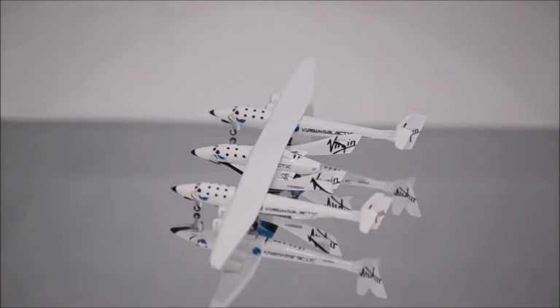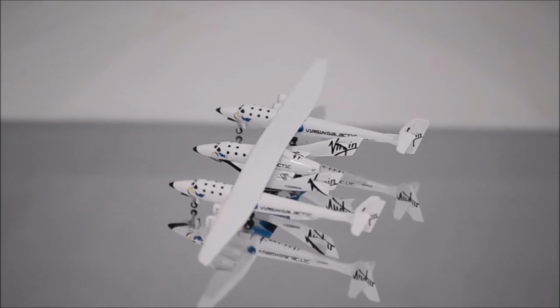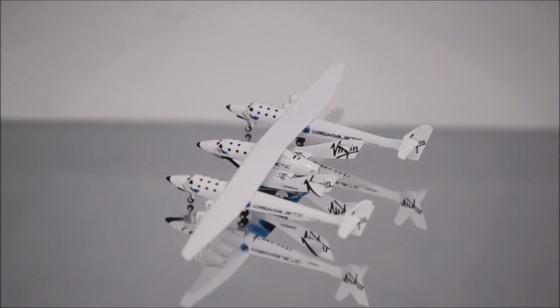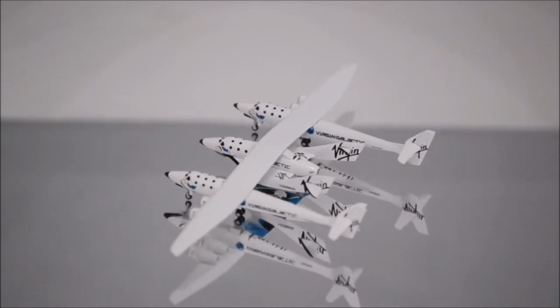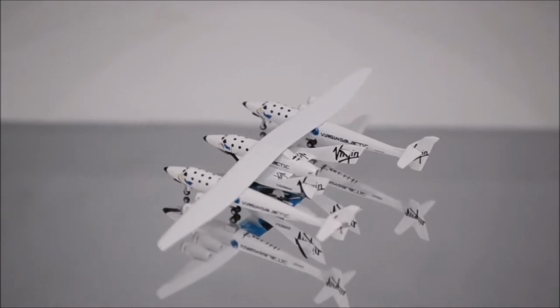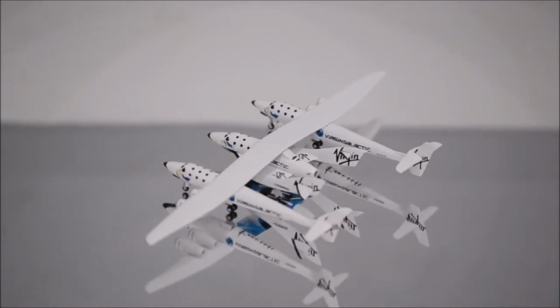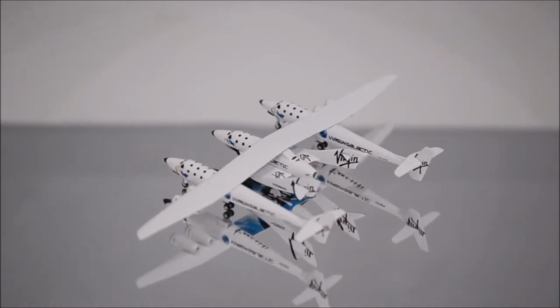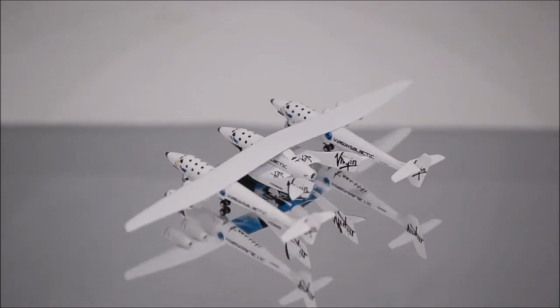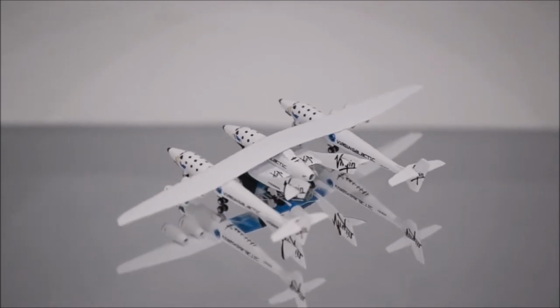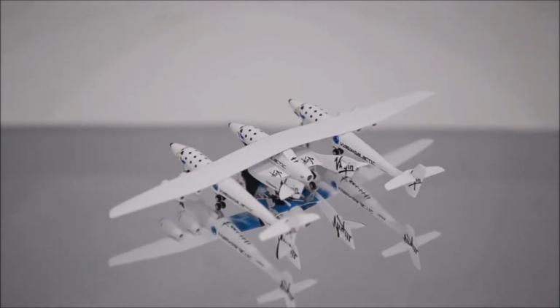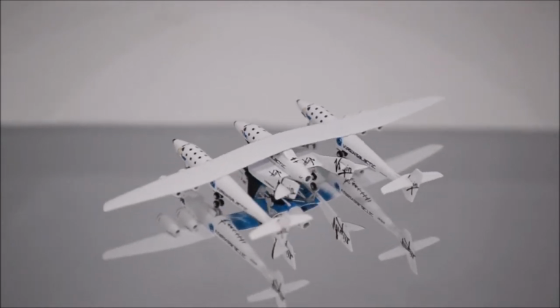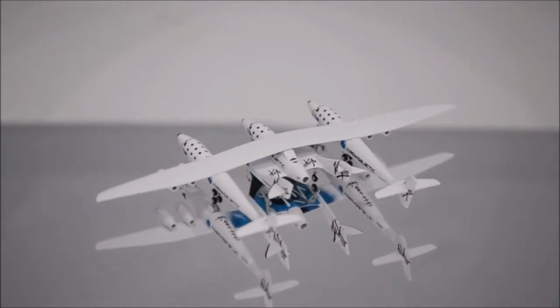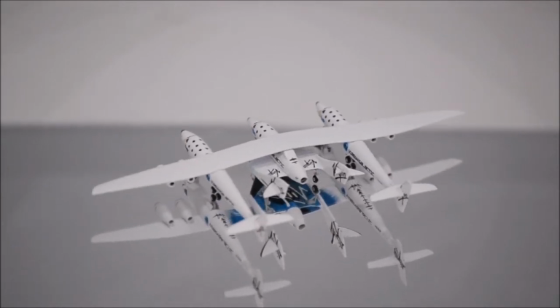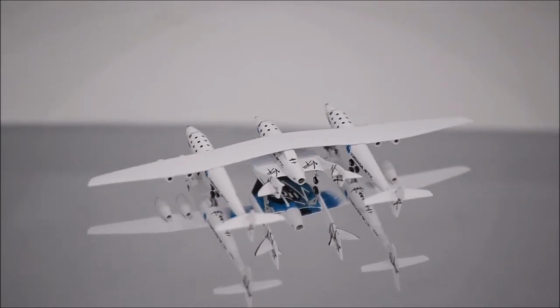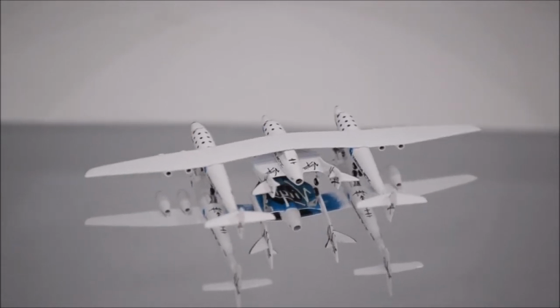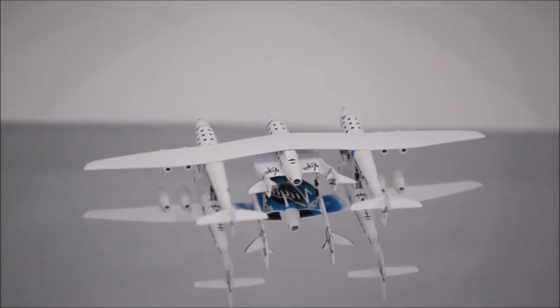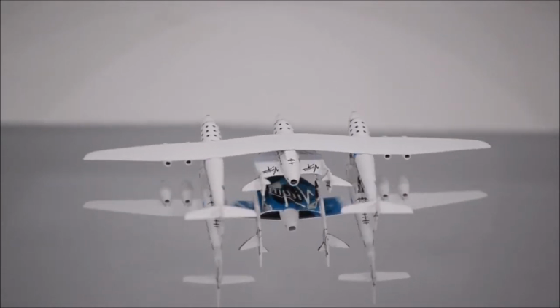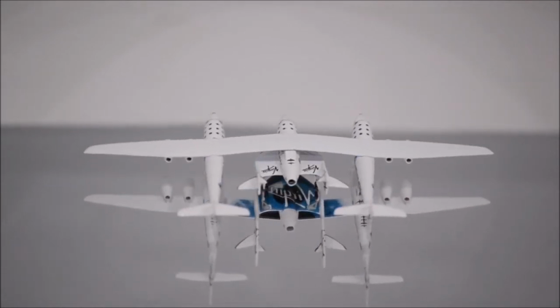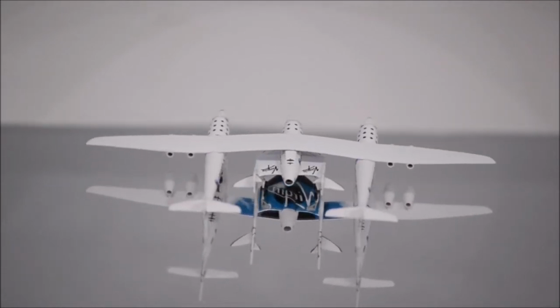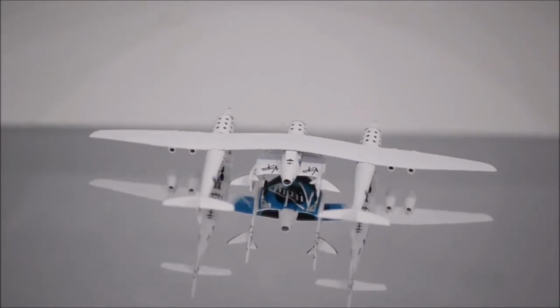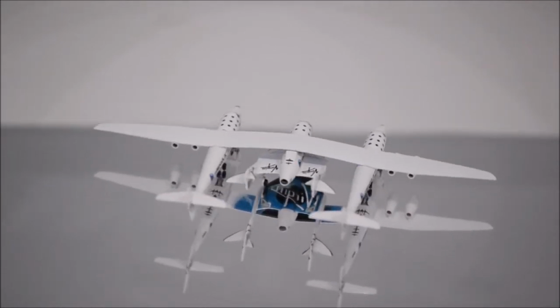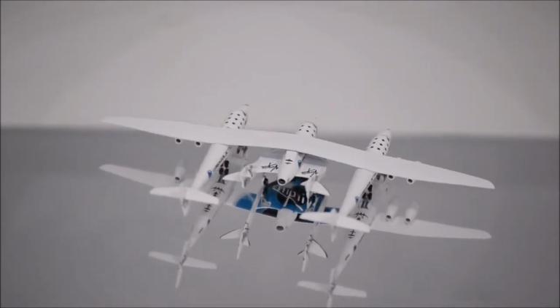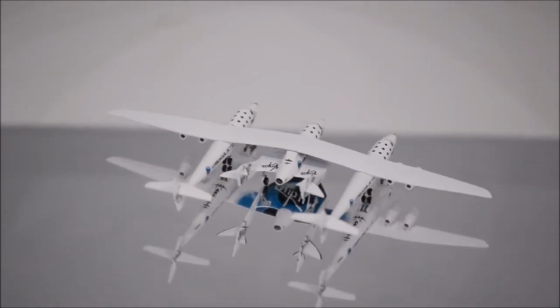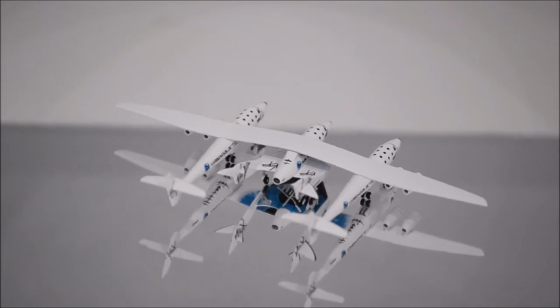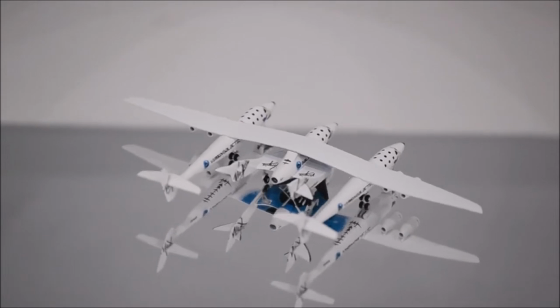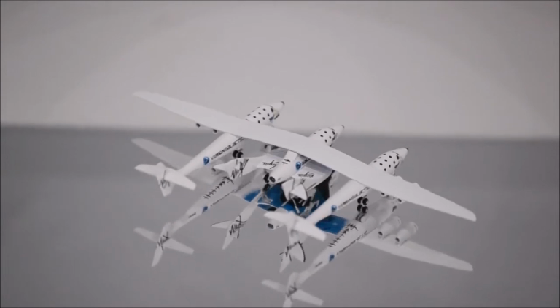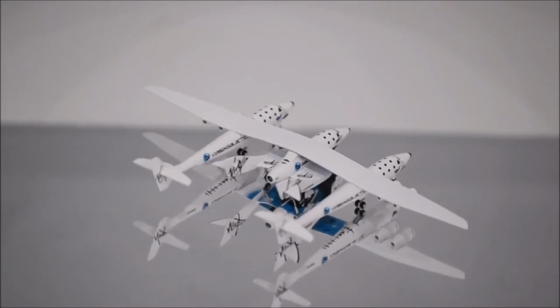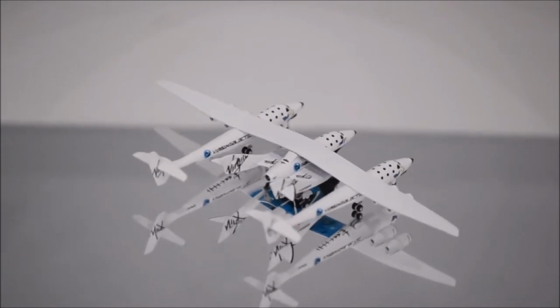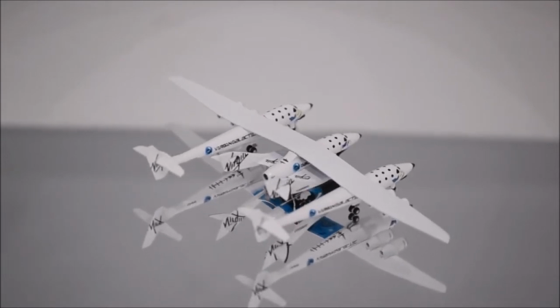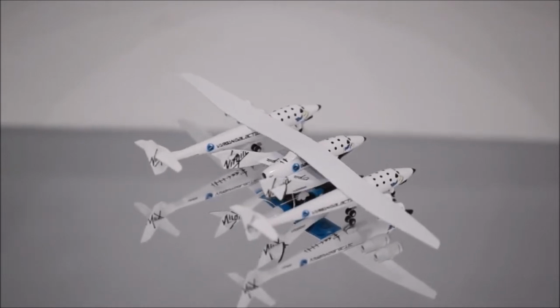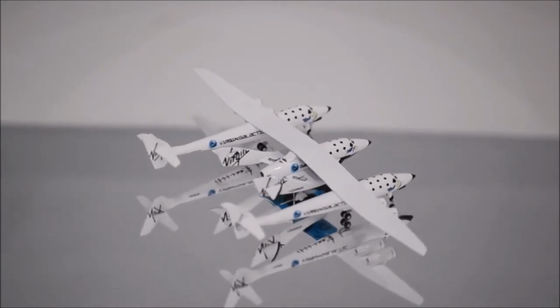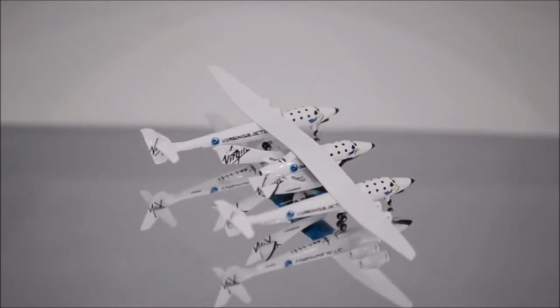The only downside is that it lacks detail in one area on top, two on the bottom, and there is a missing antenna on the right side of the mothership.